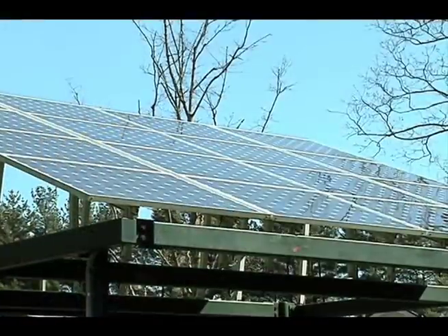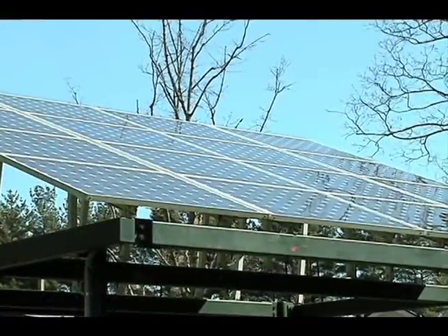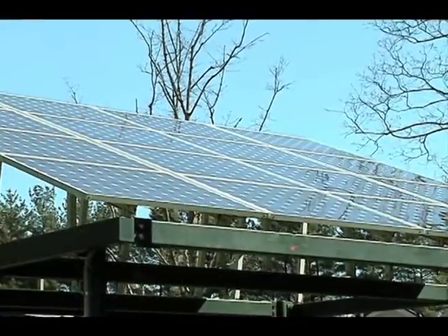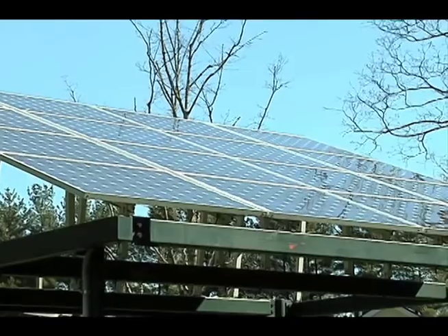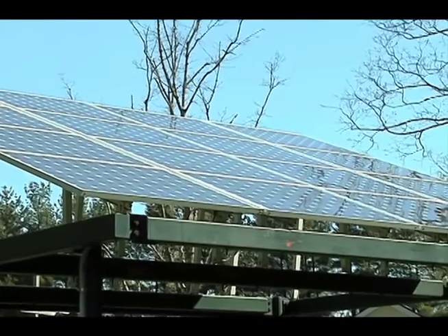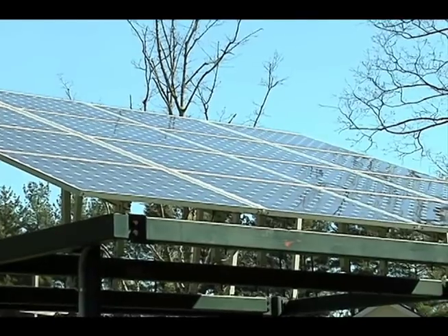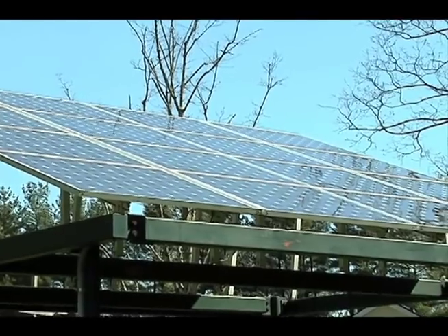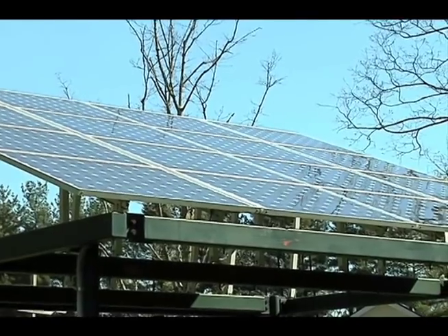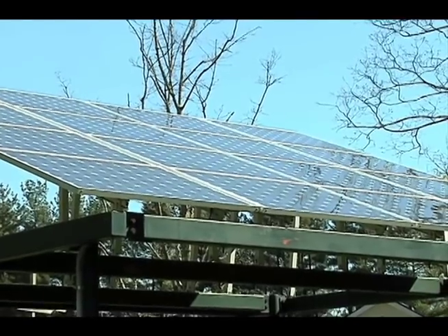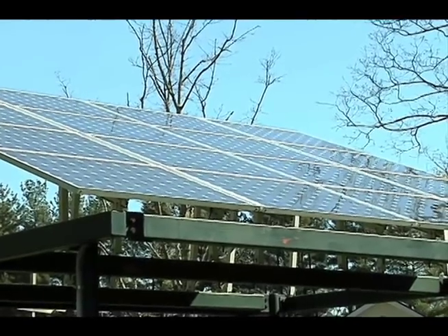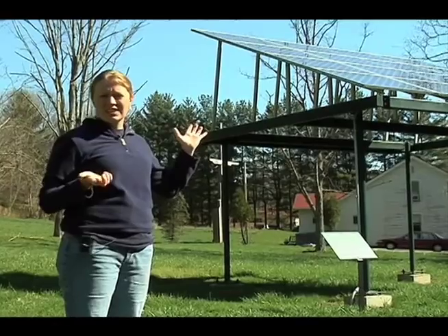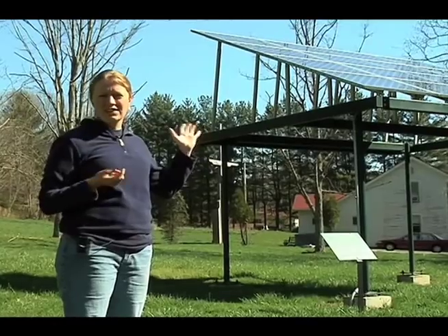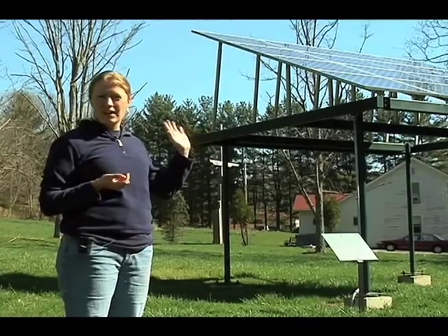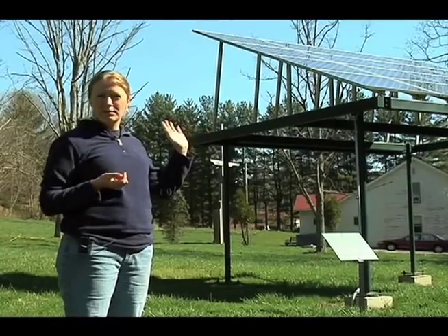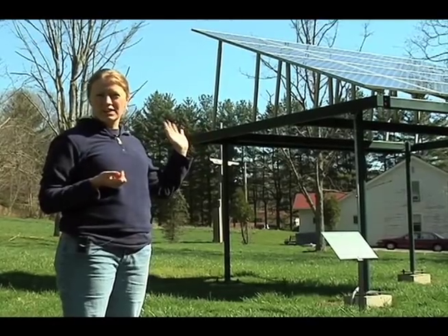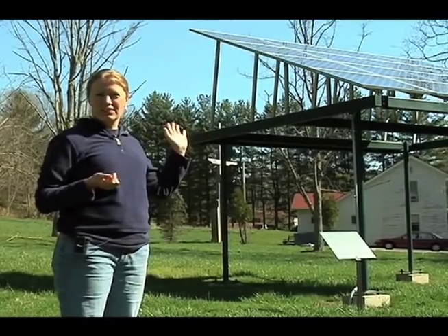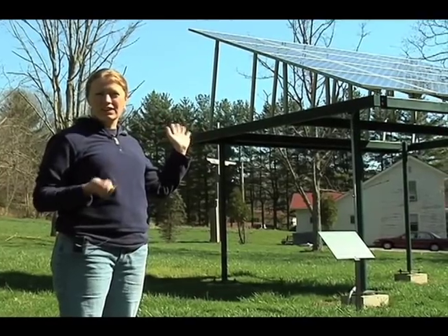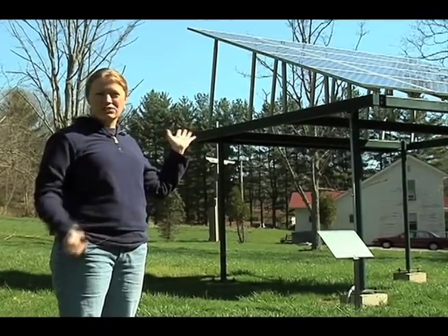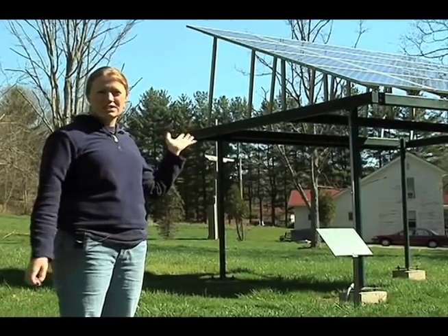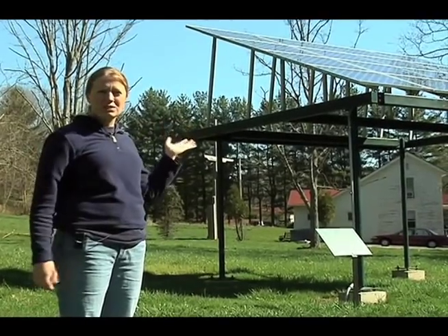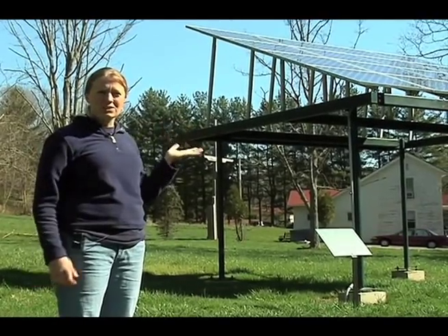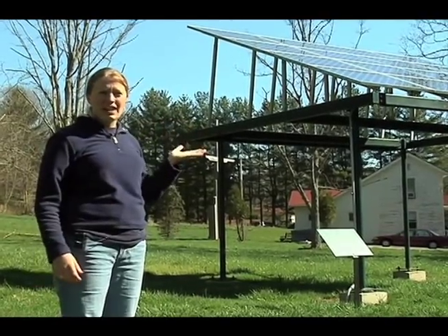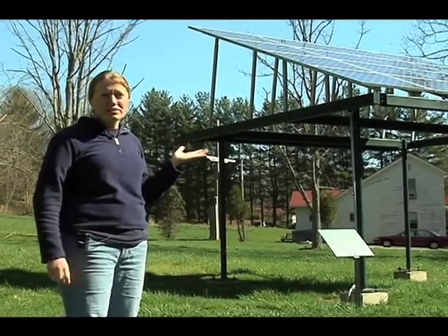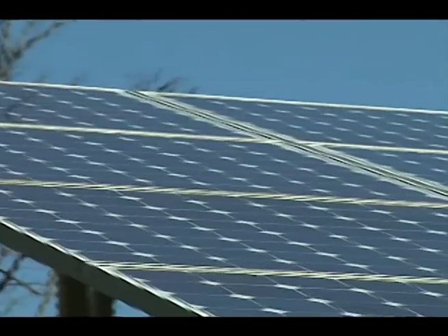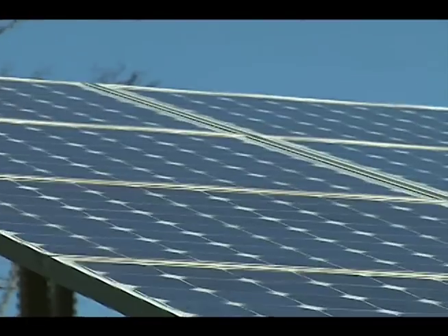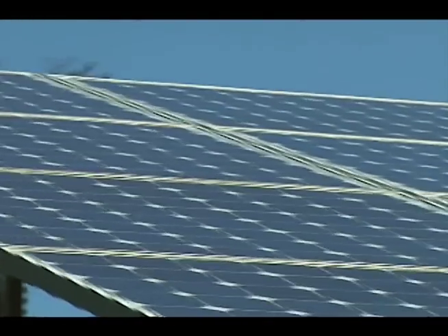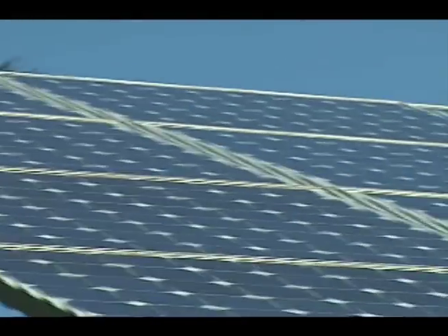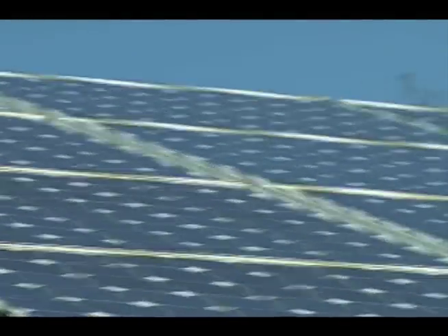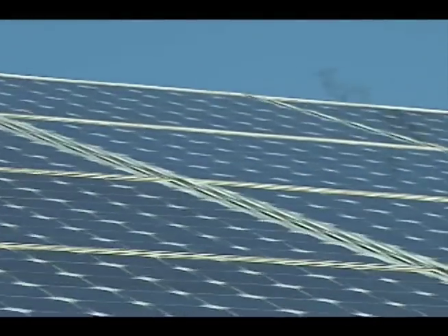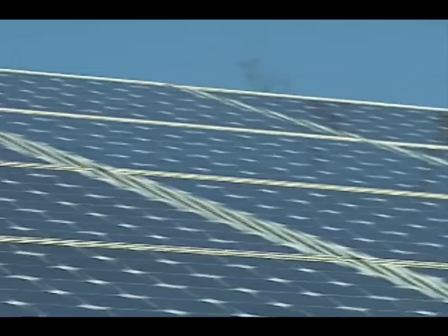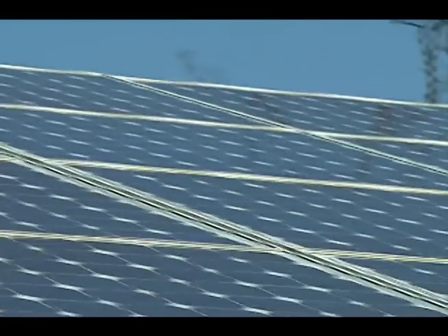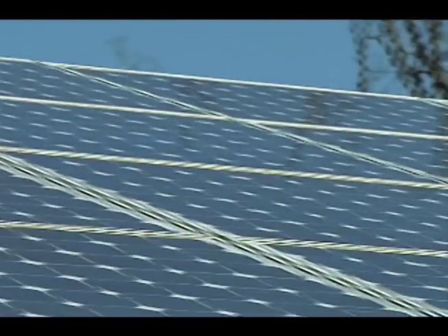The solar panels produce 70-75% of the electricity we use in the house, which is pretty good in southeastern Ohio.